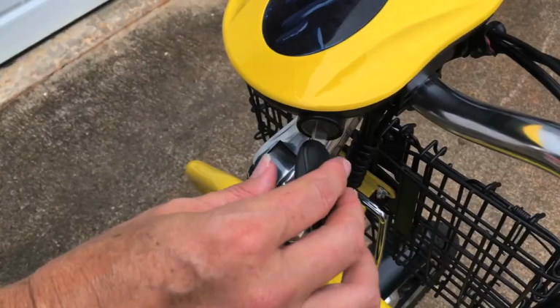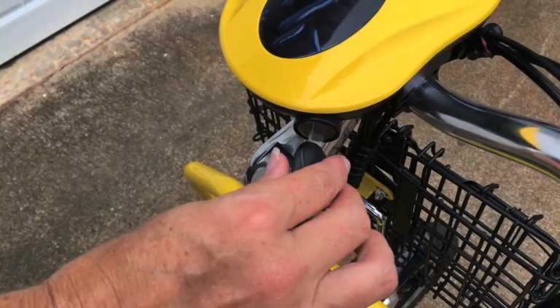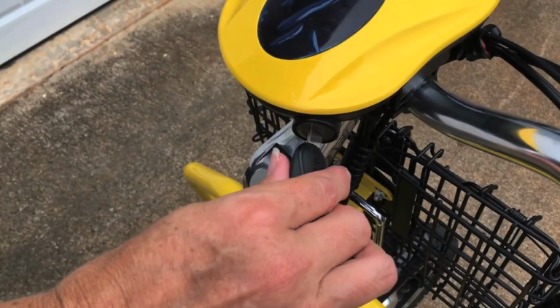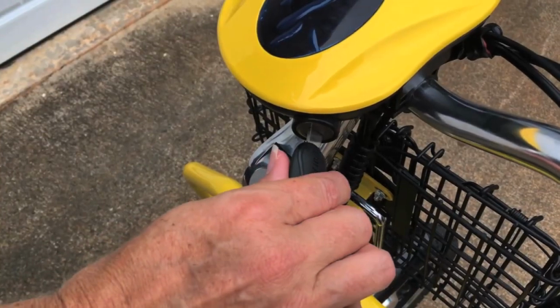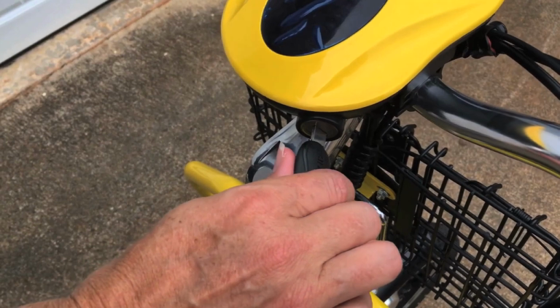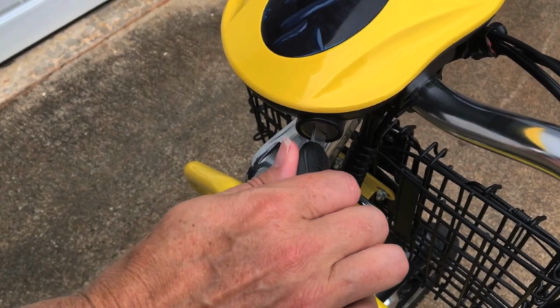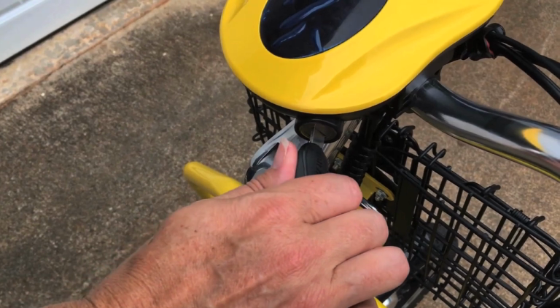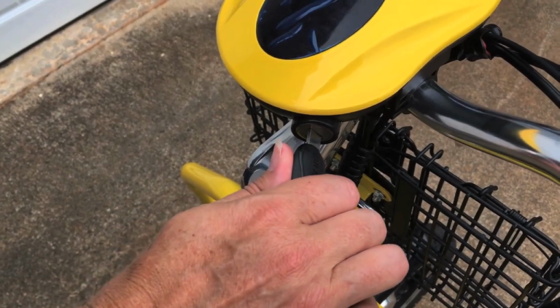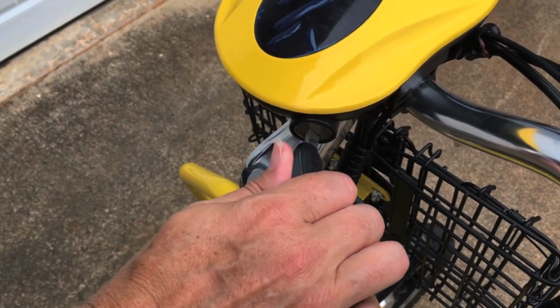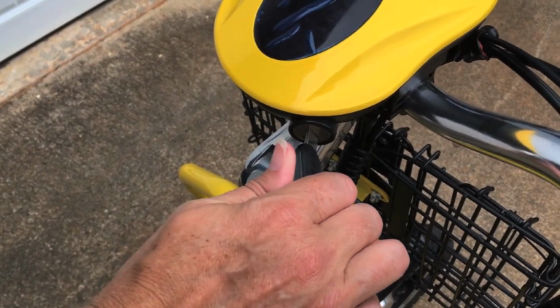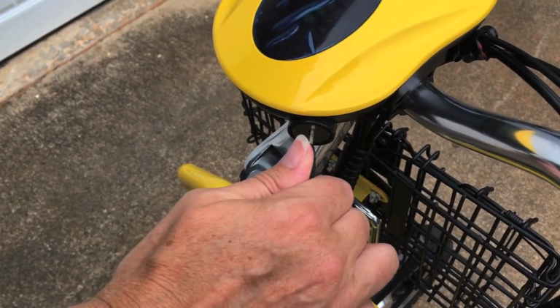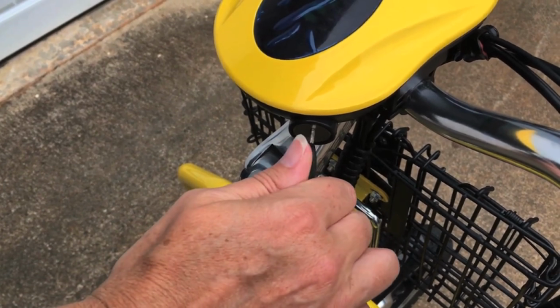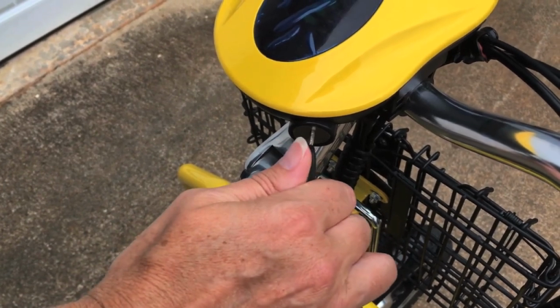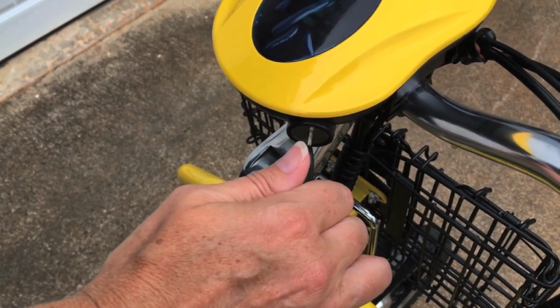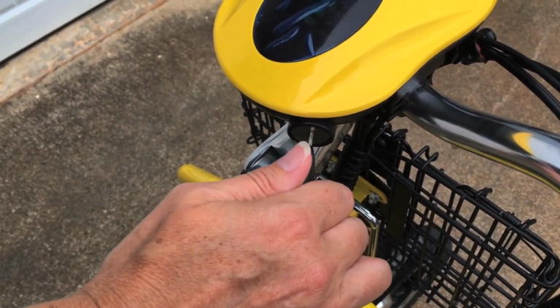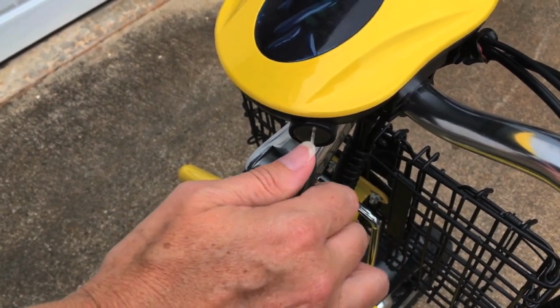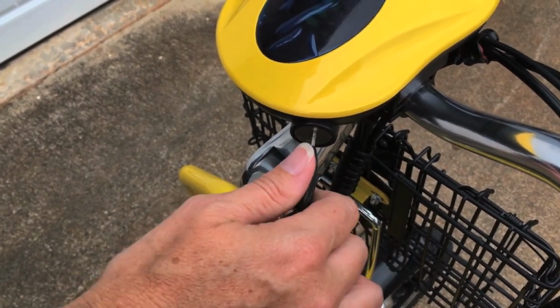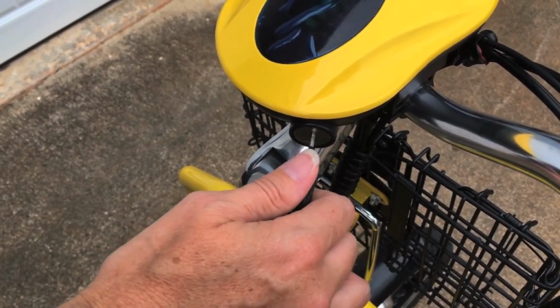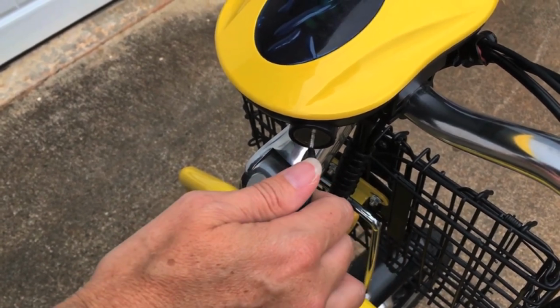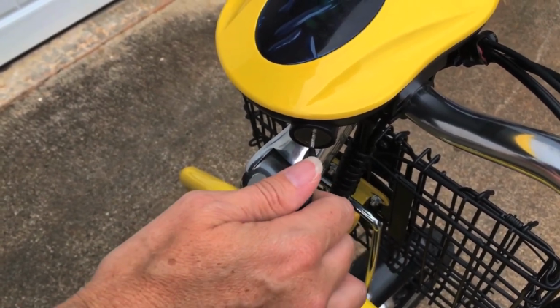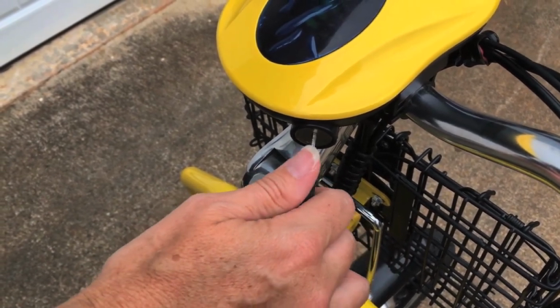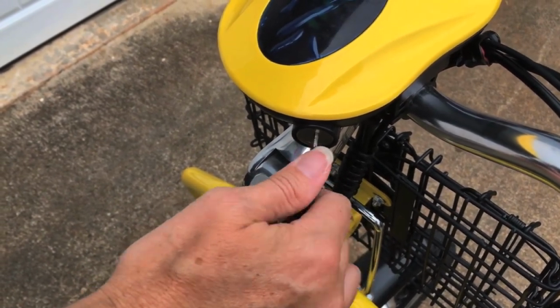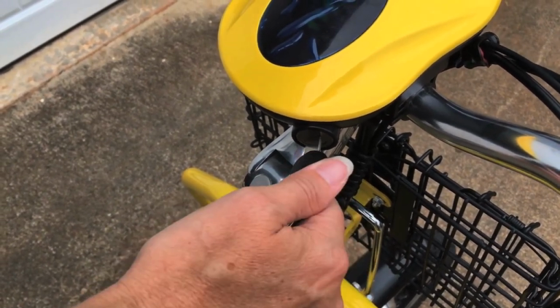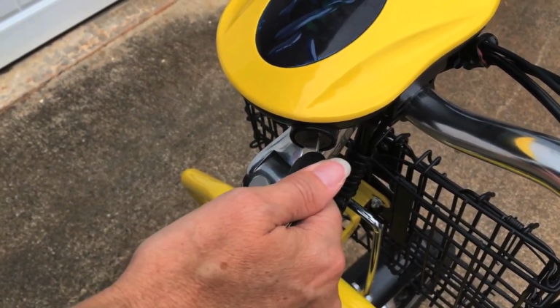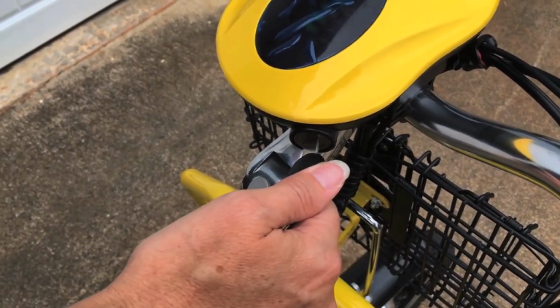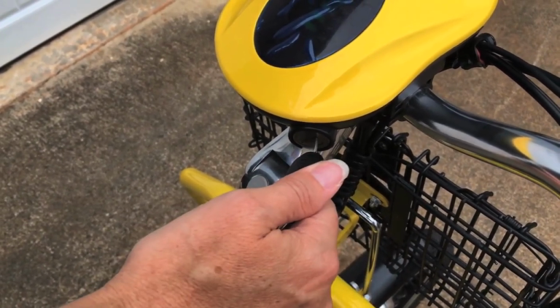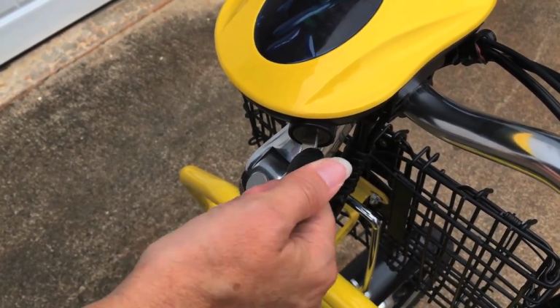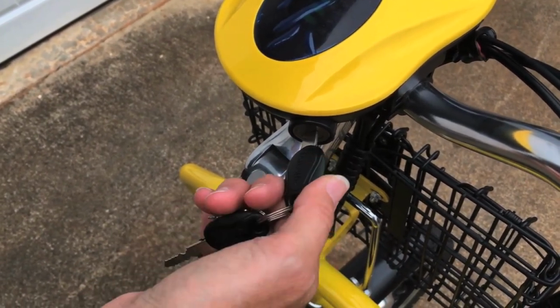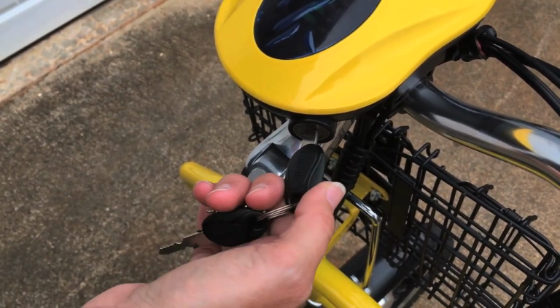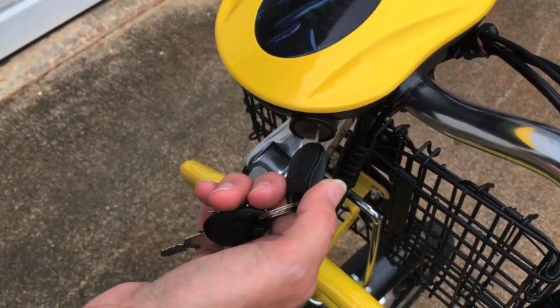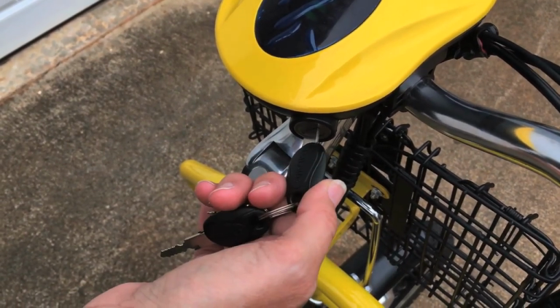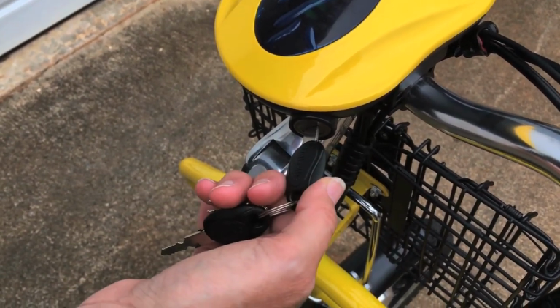This is how you turn on your Tricaroo. One click turns on the Tricaroo, two clicks will turn on your front headlight.